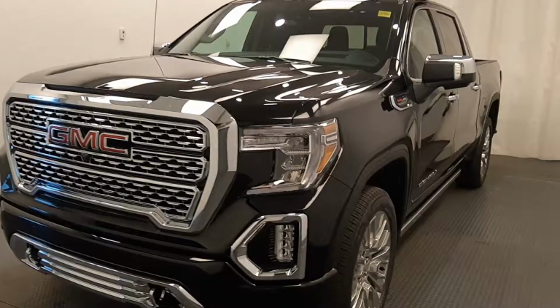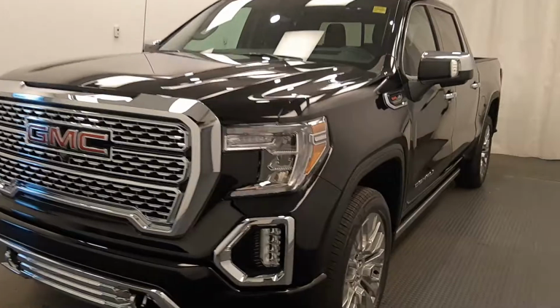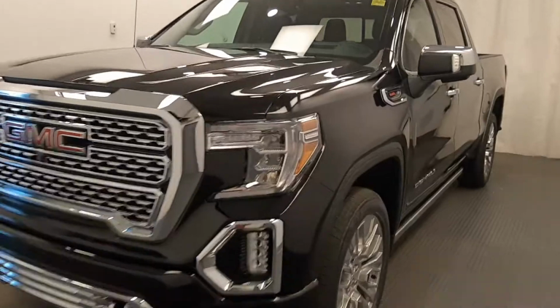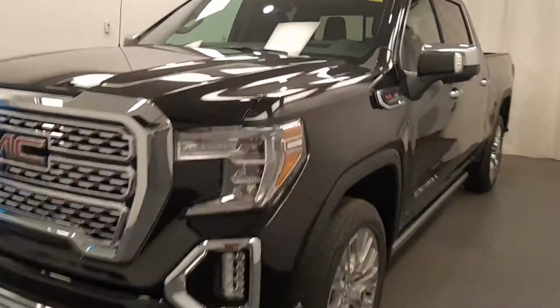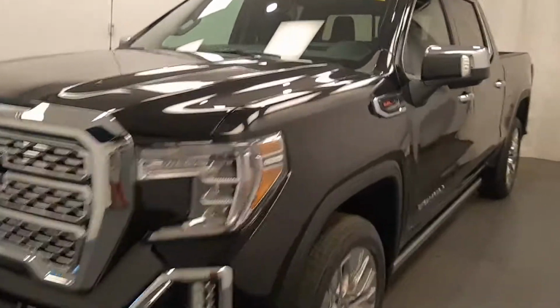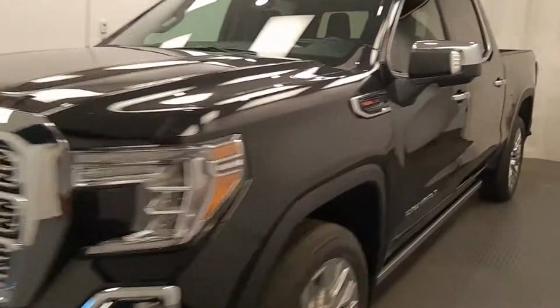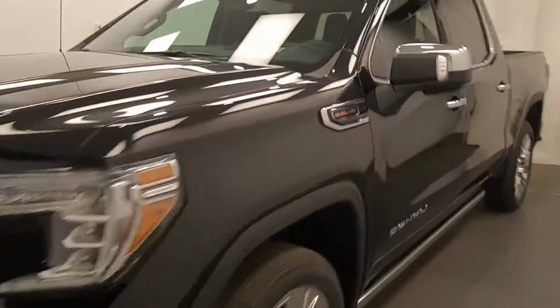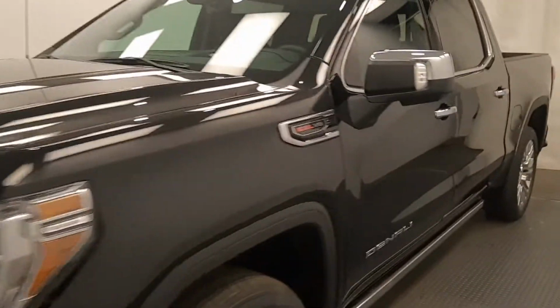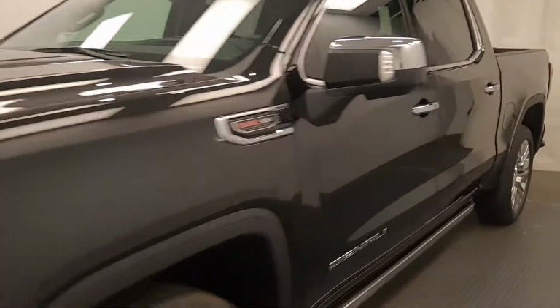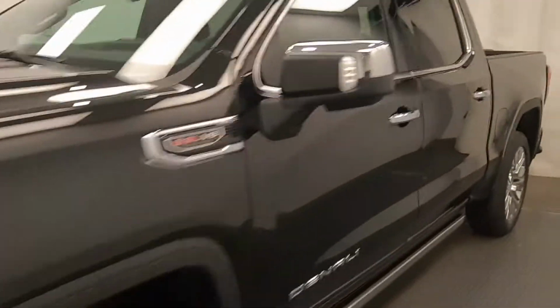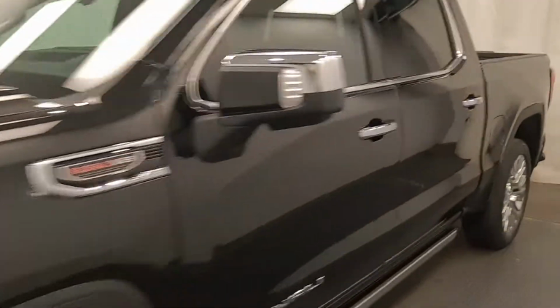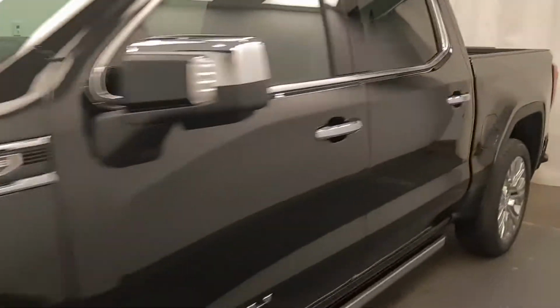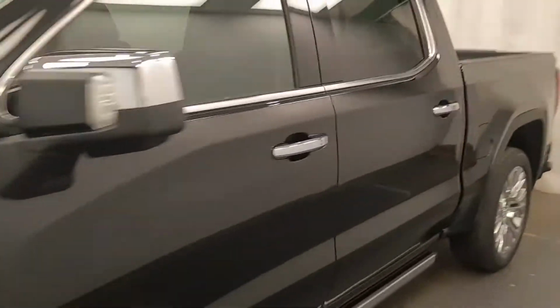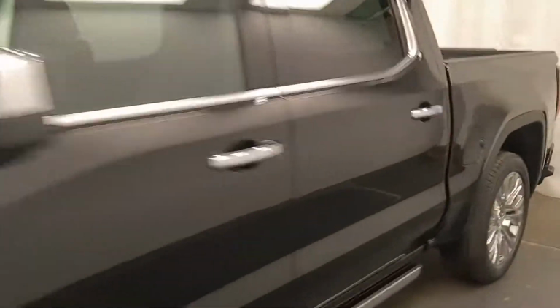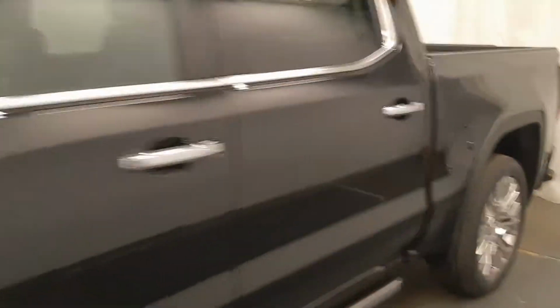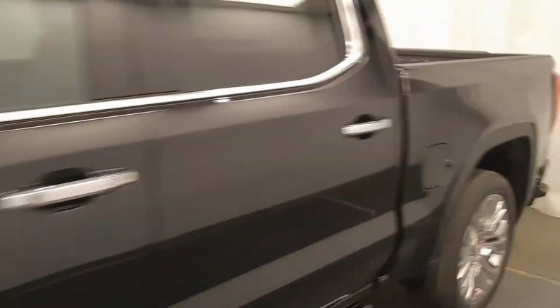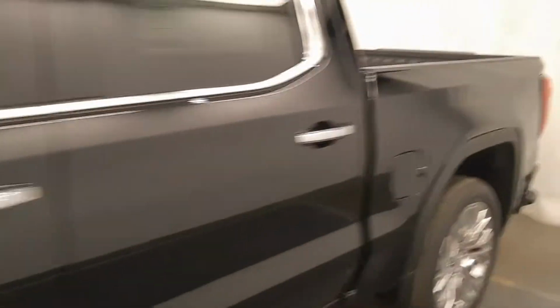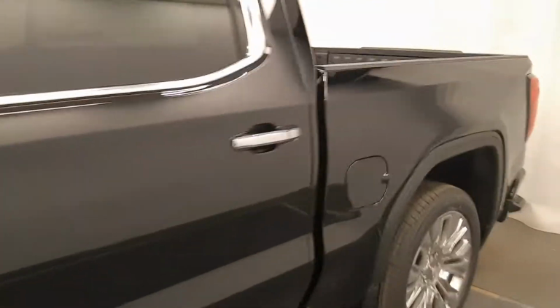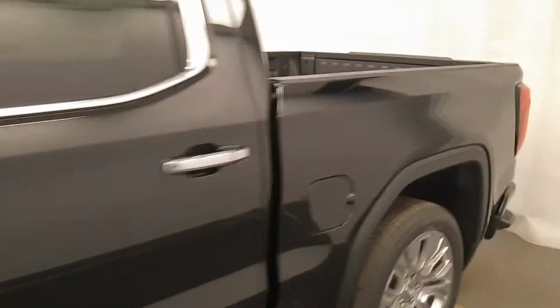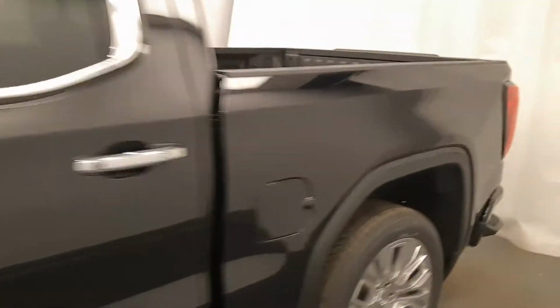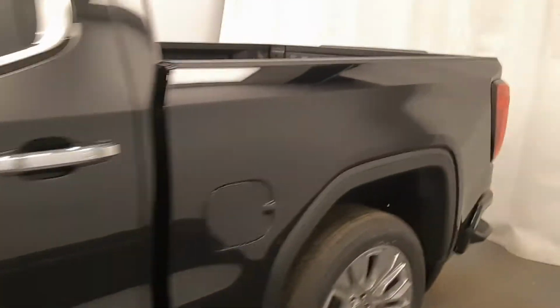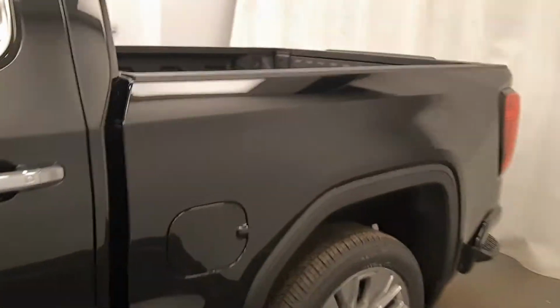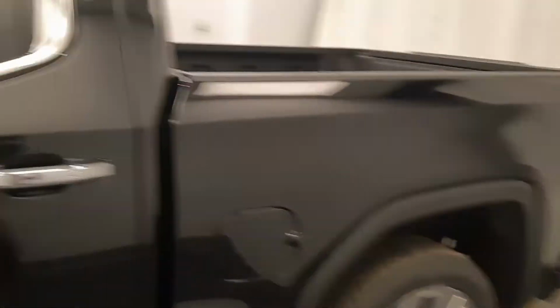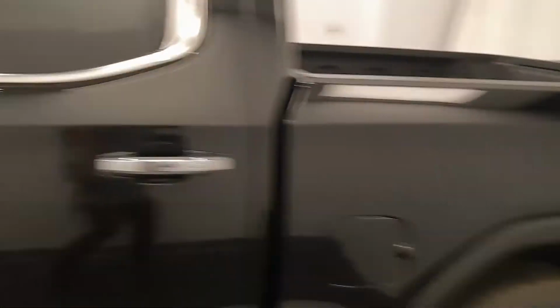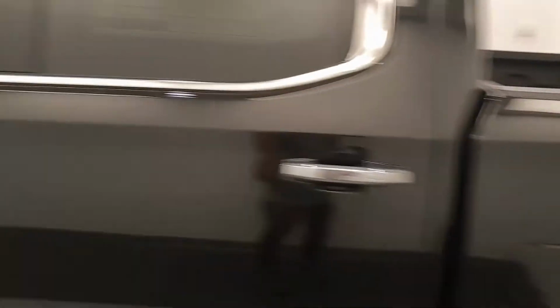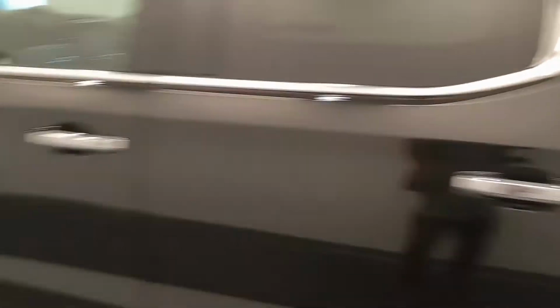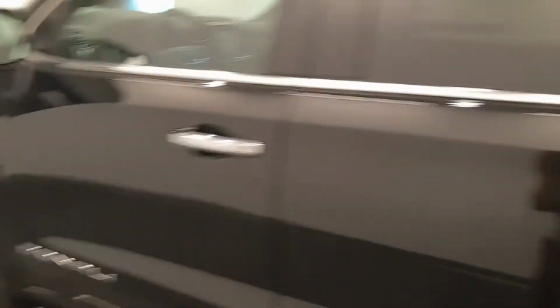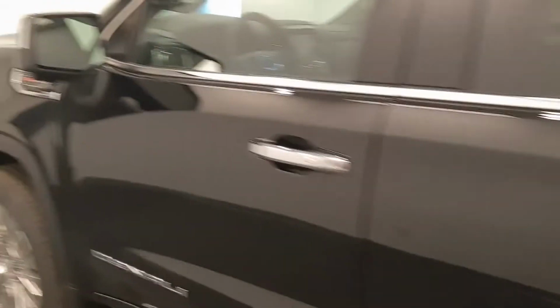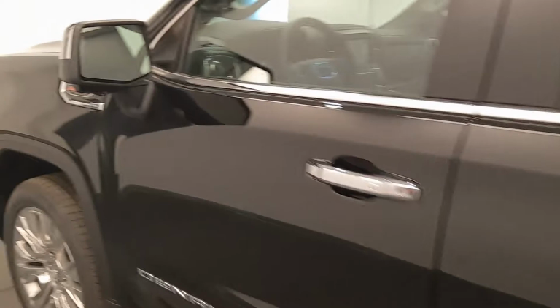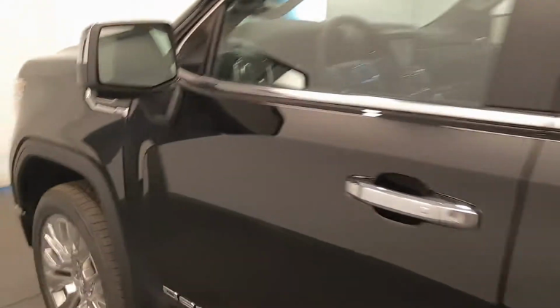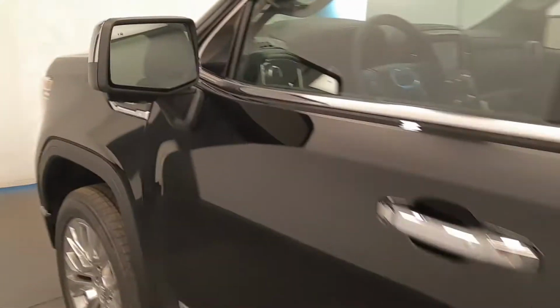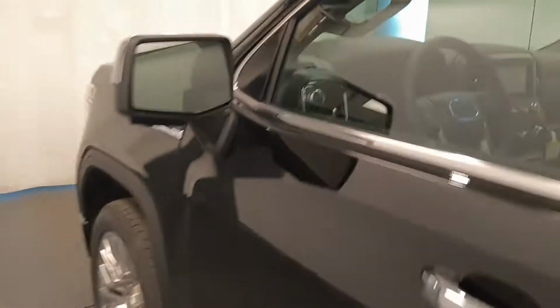Today we're viewing stock number 220768 on a 2020 GMC 1500 Denali, and our exterior colour is onyx black.